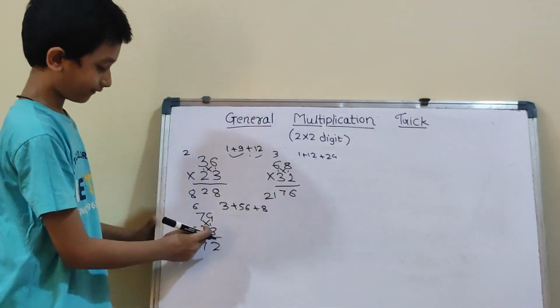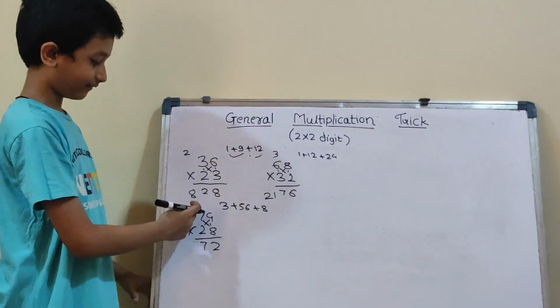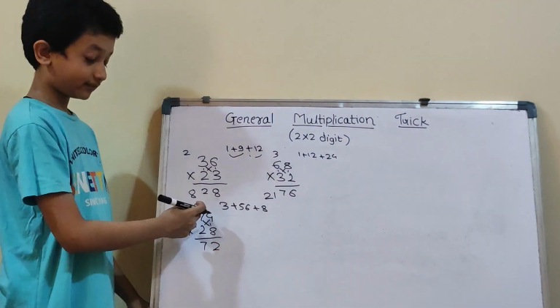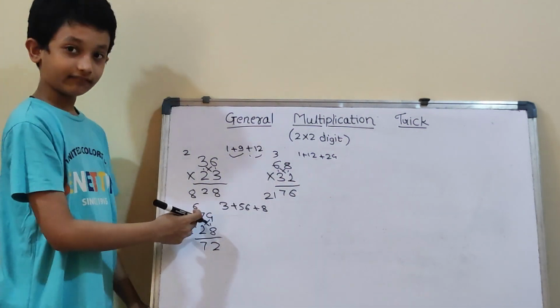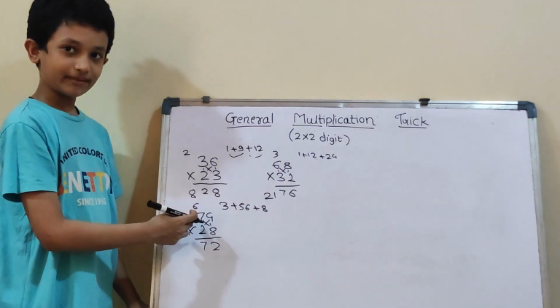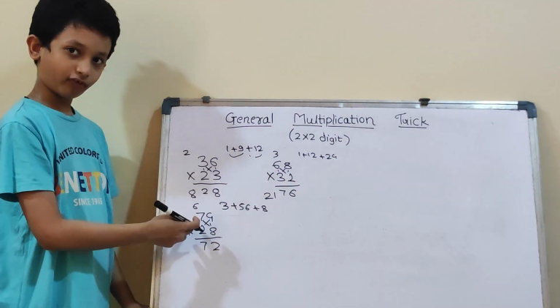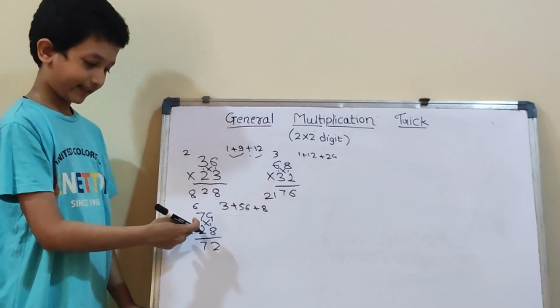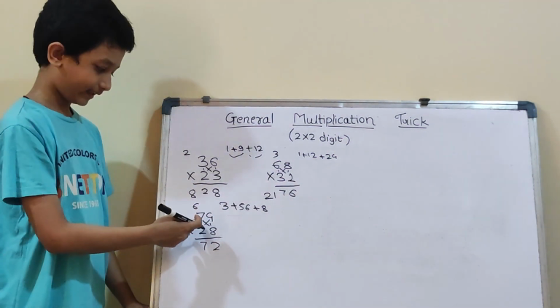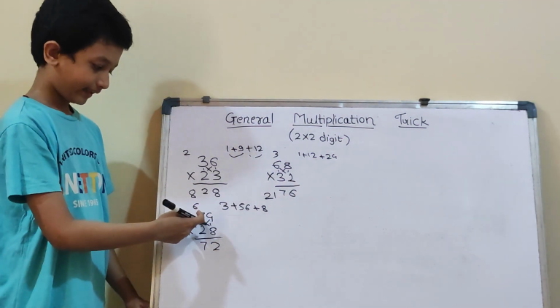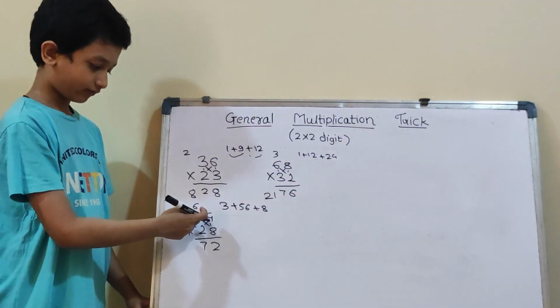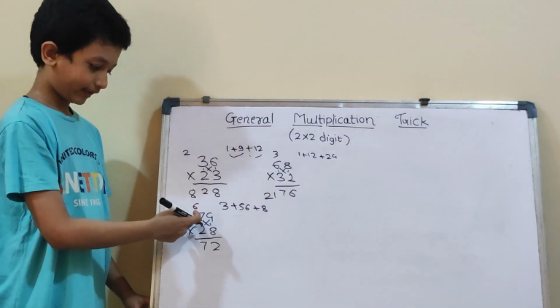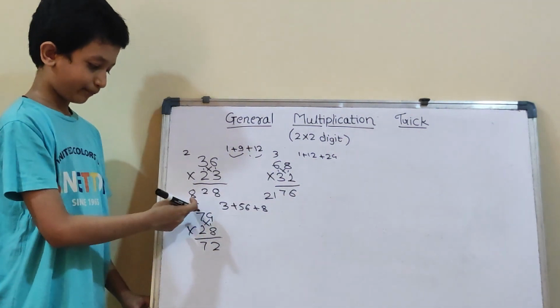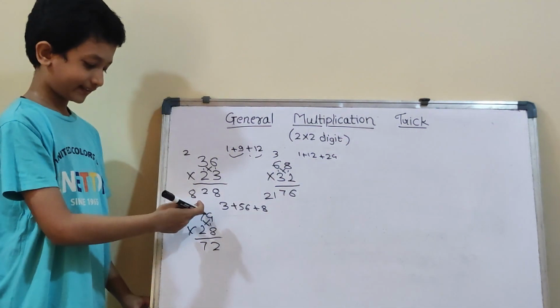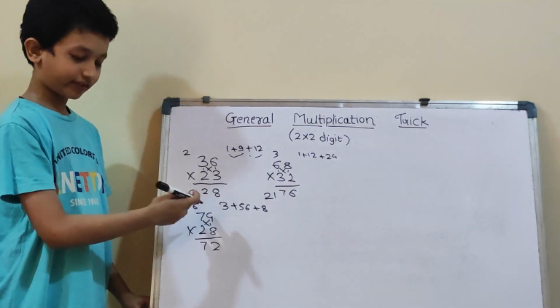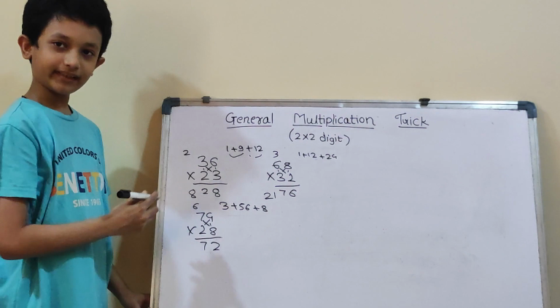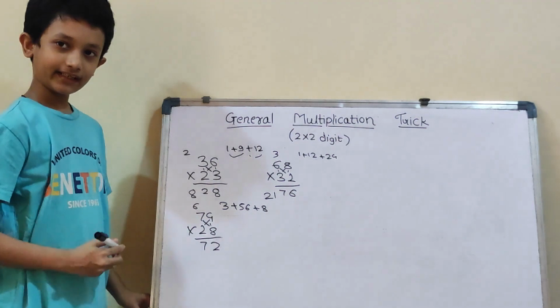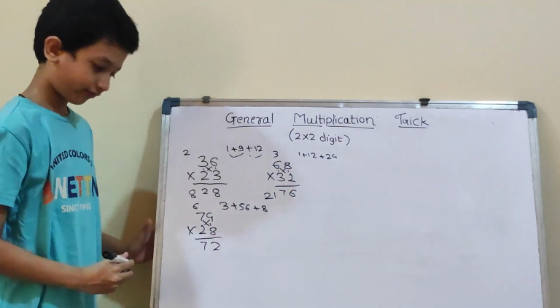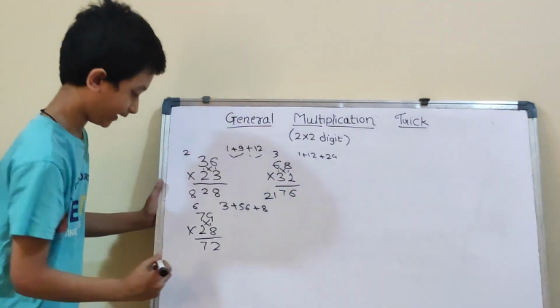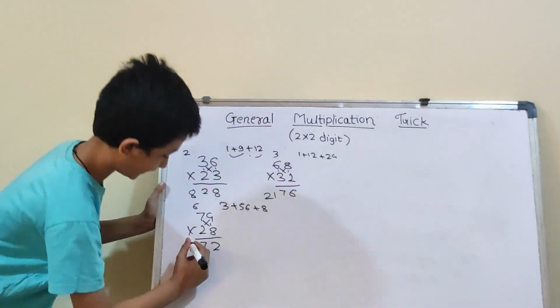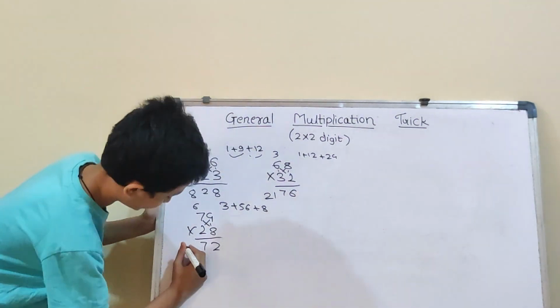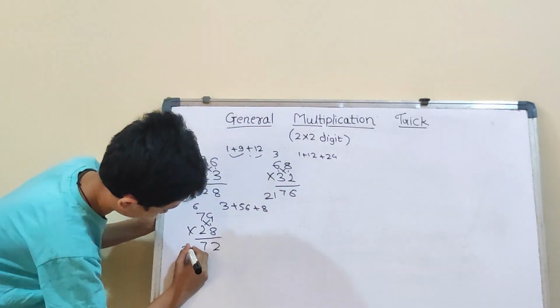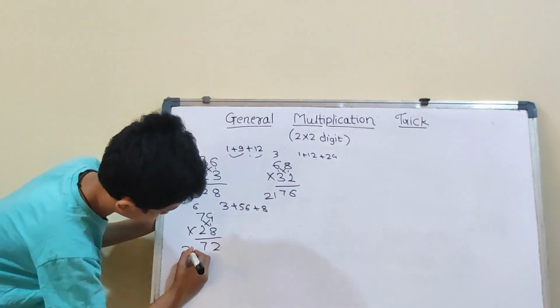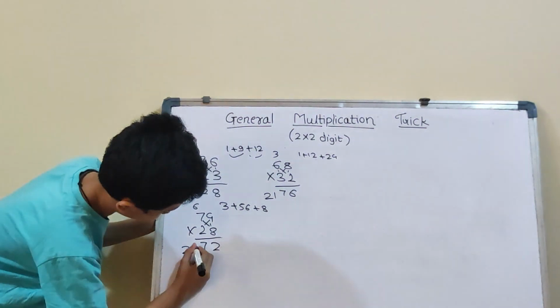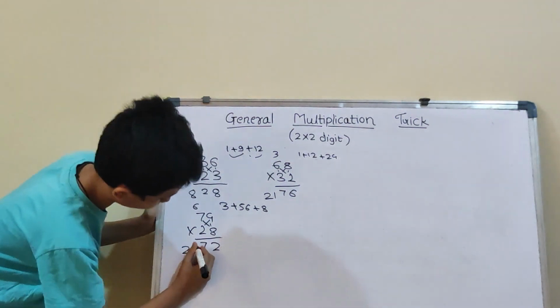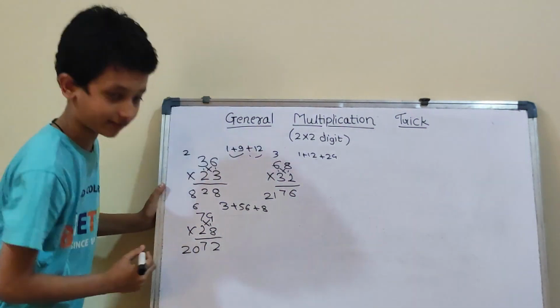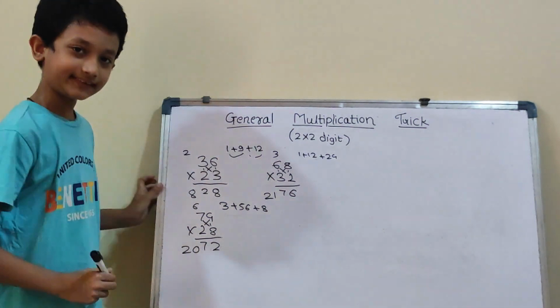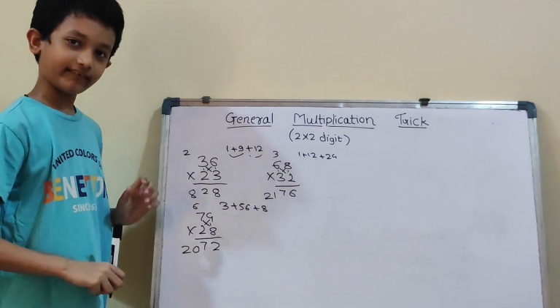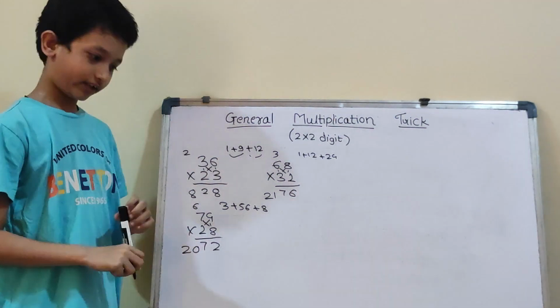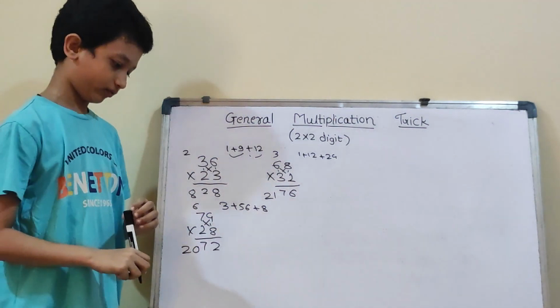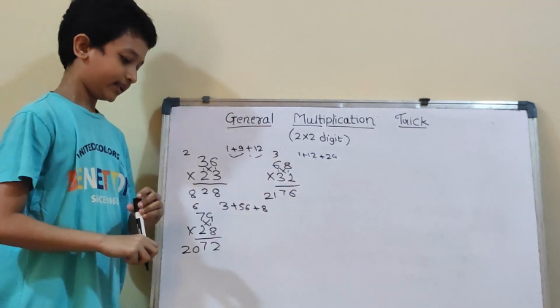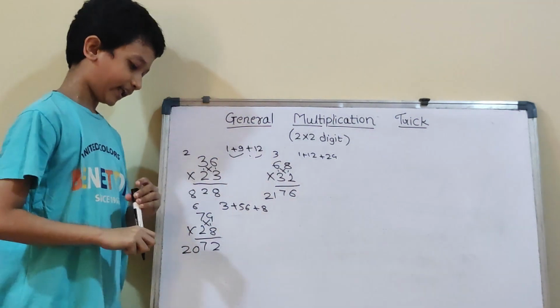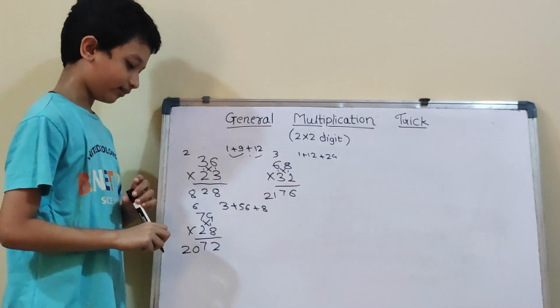Now, 7×2 will be 14. And 14 plus 6 will be 20. So, our answer is 2072.